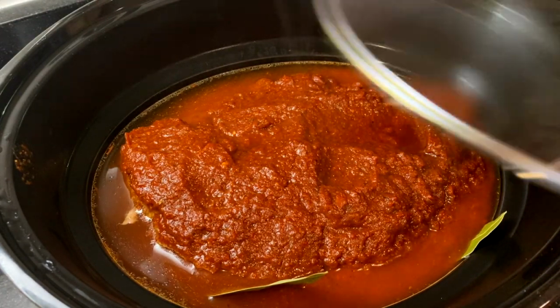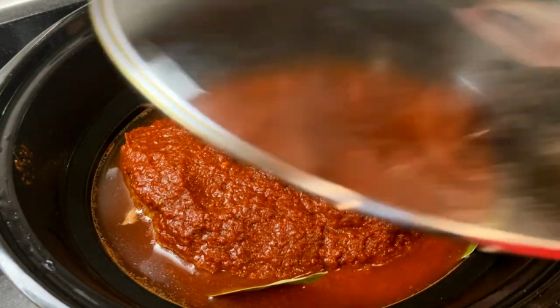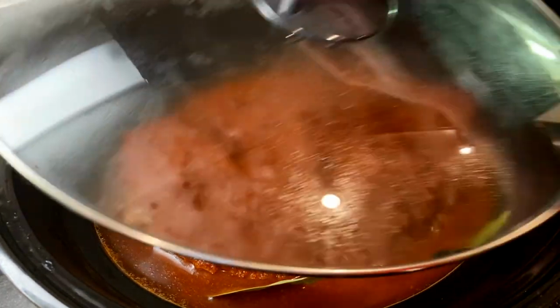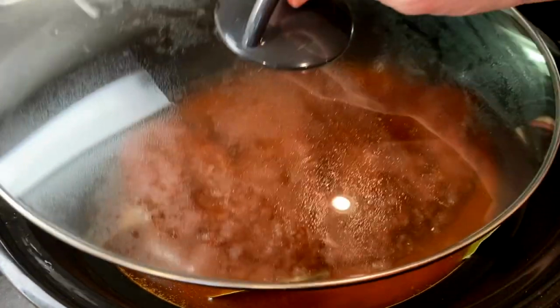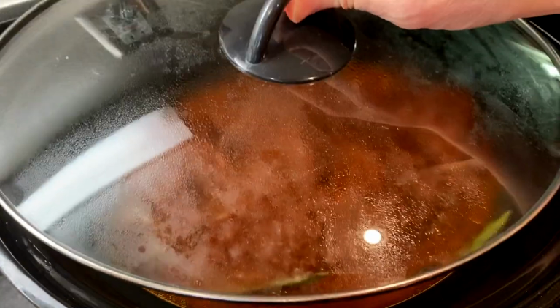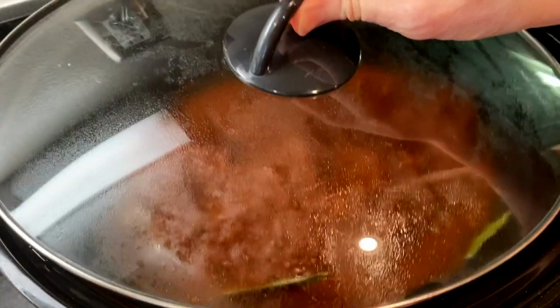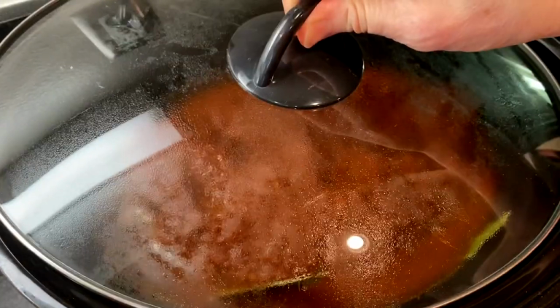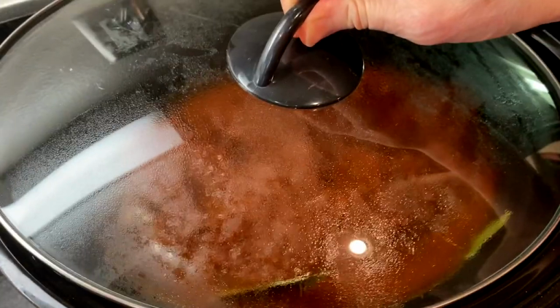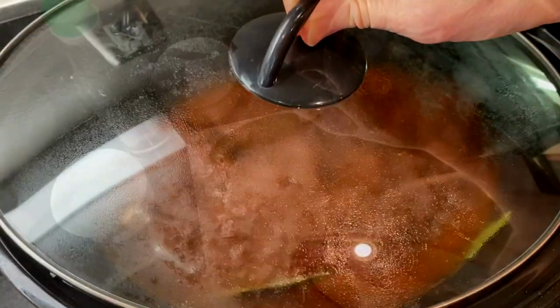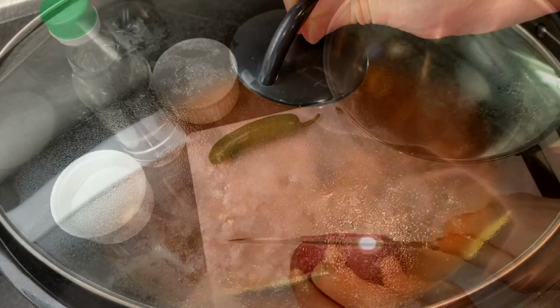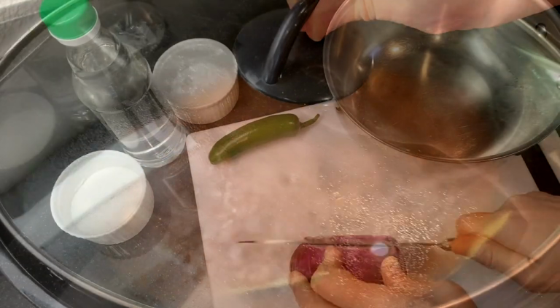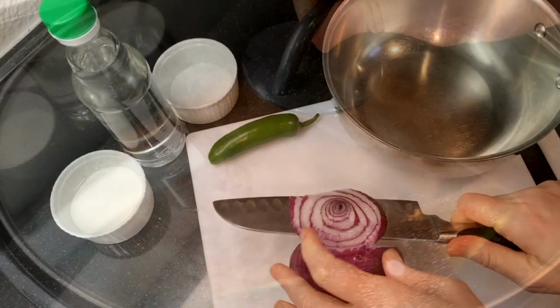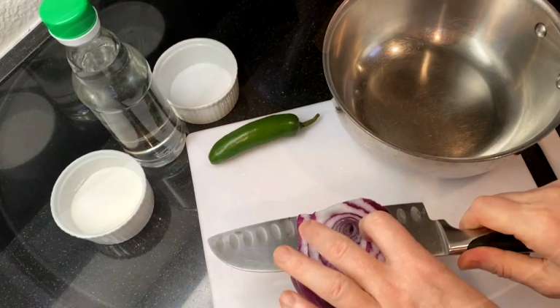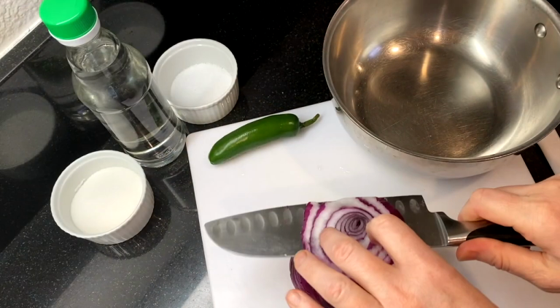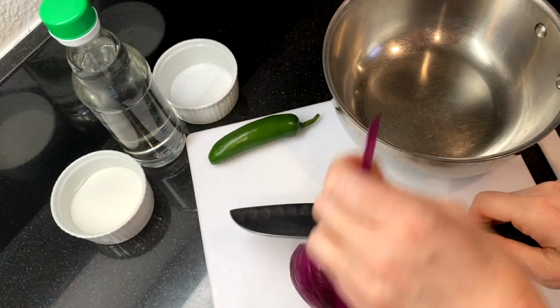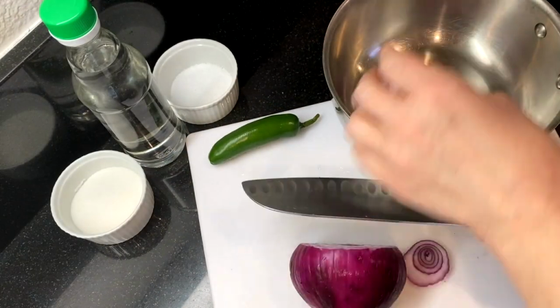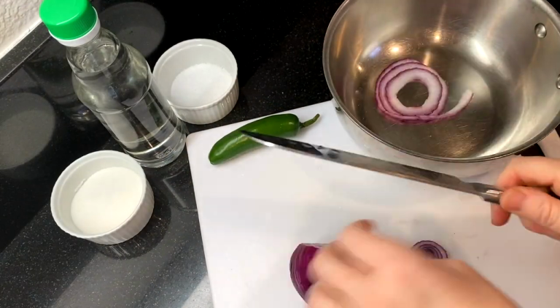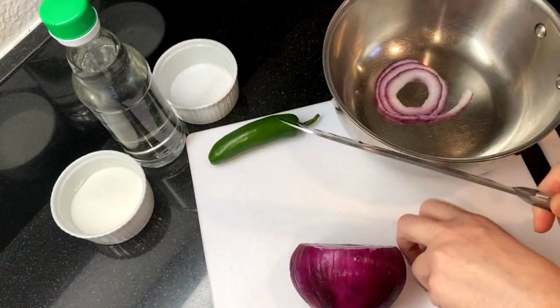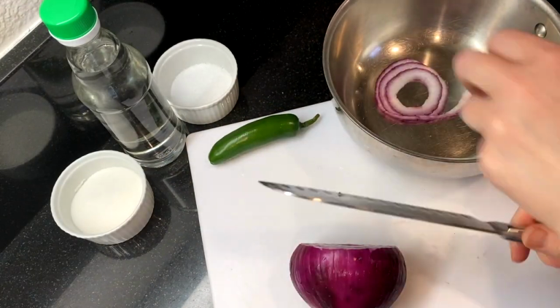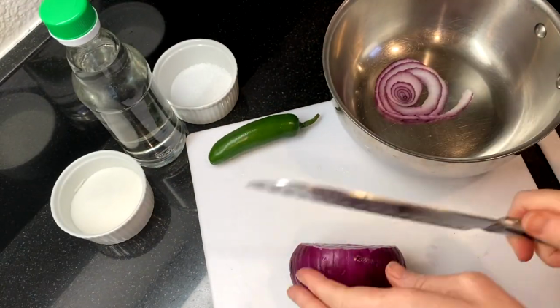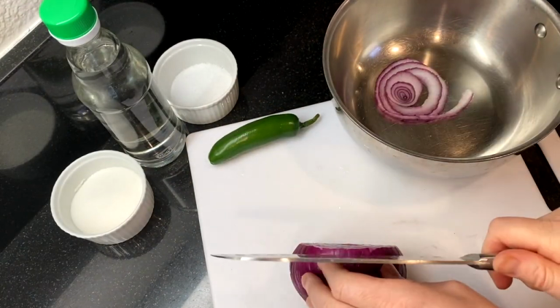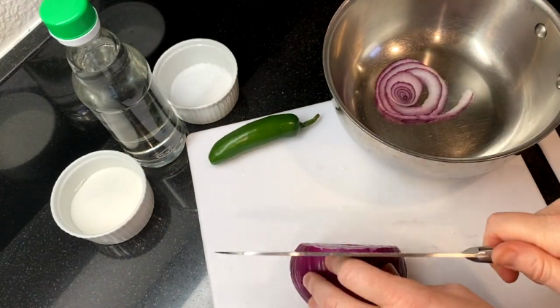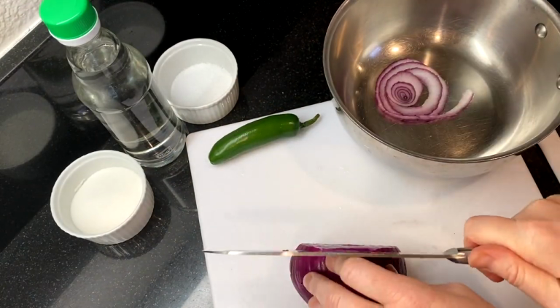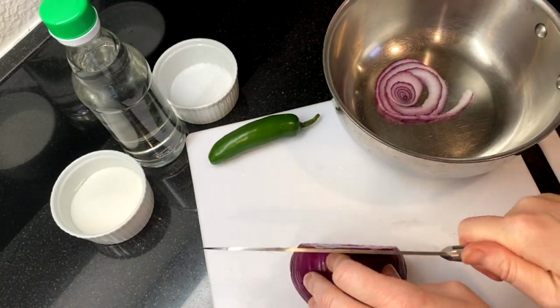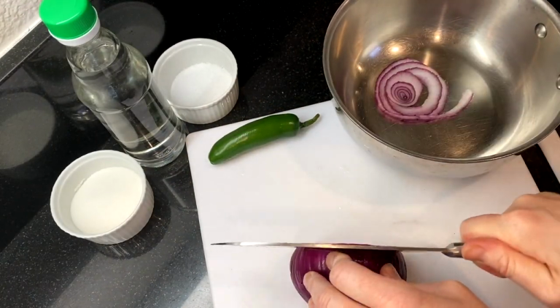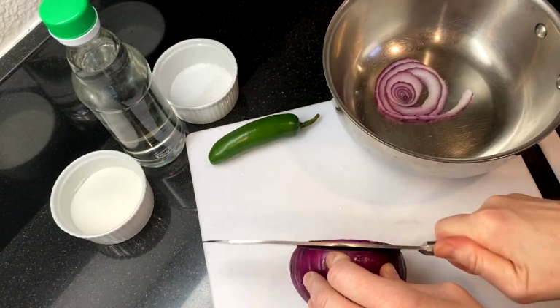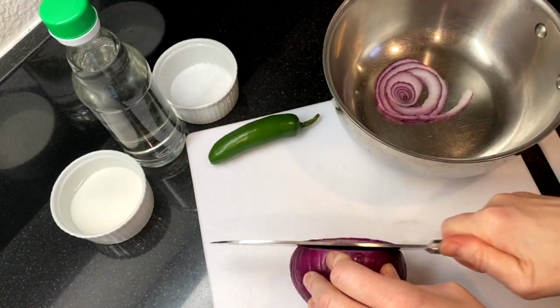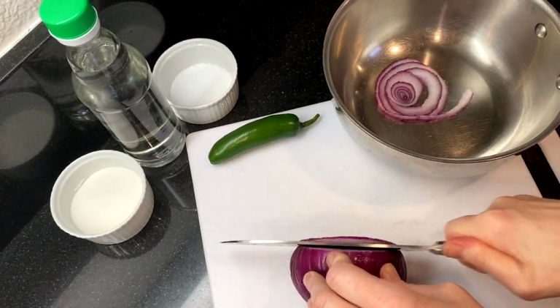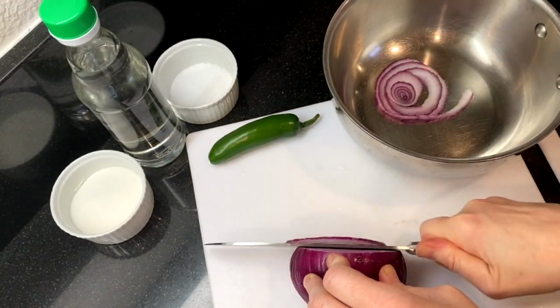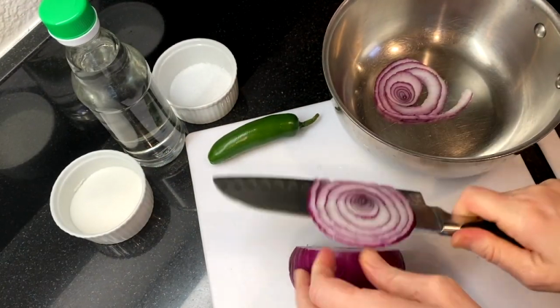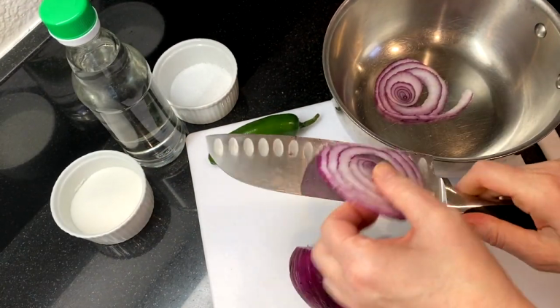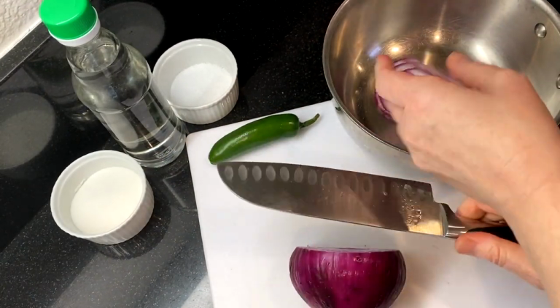Cover the crock pot and cook this on low for about six to eight hours.